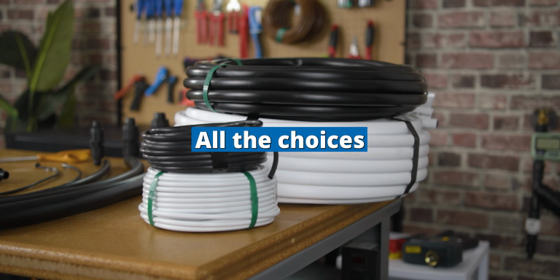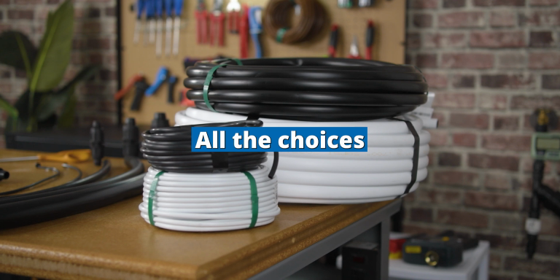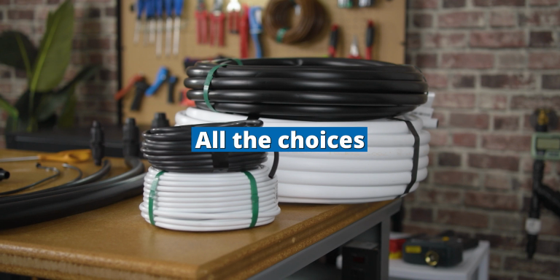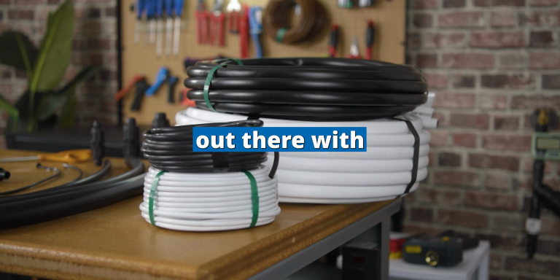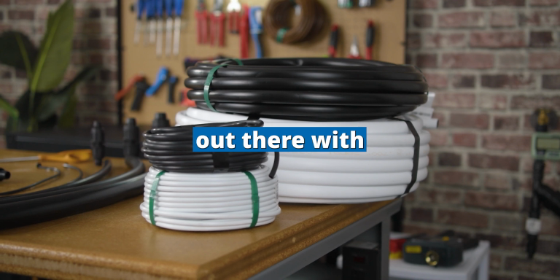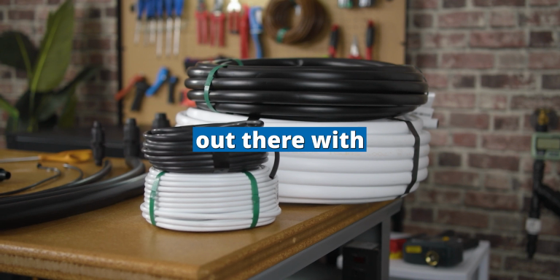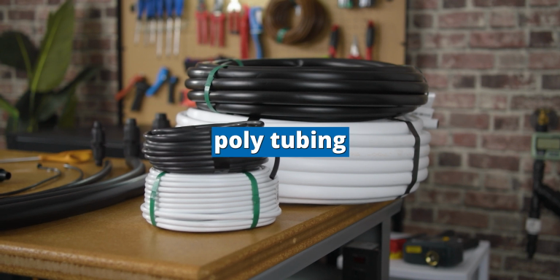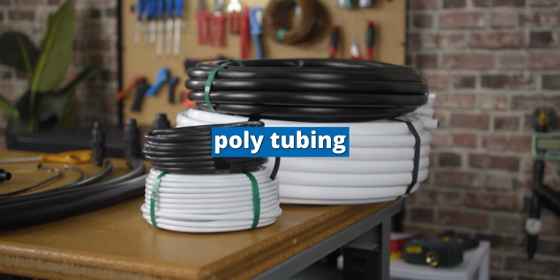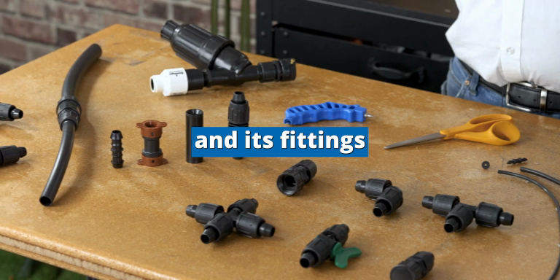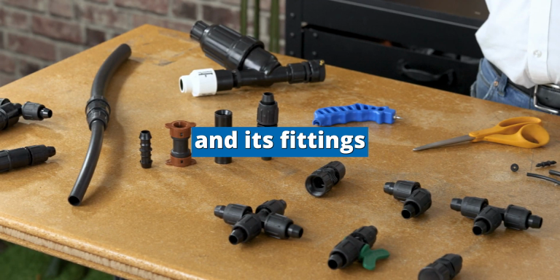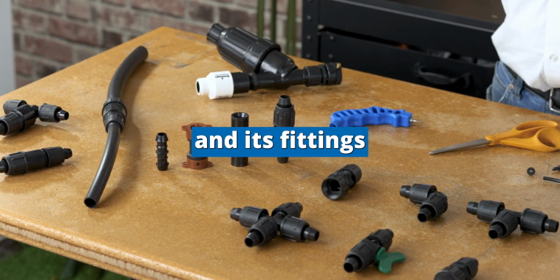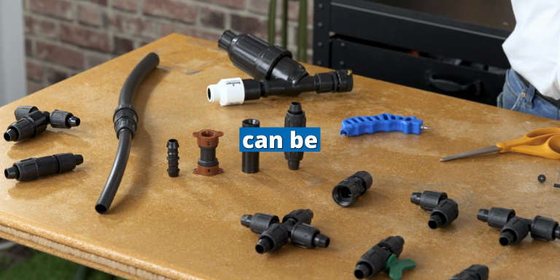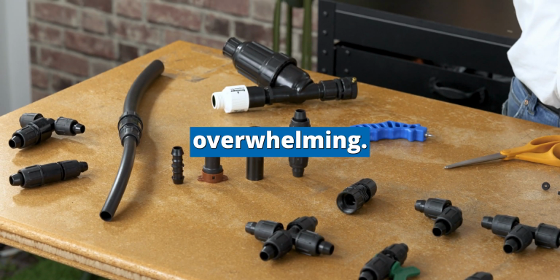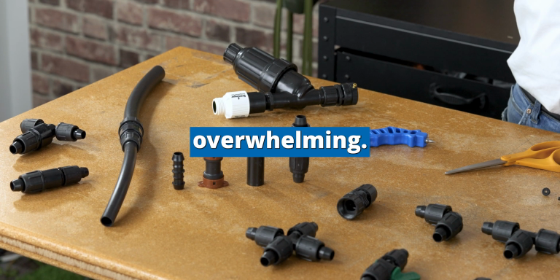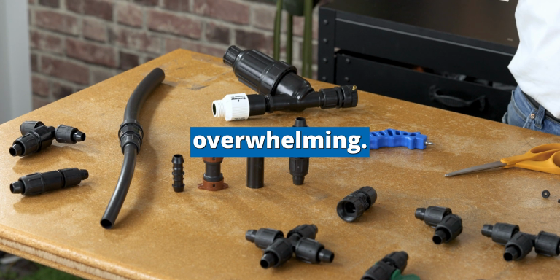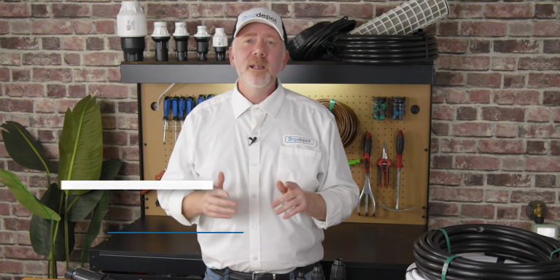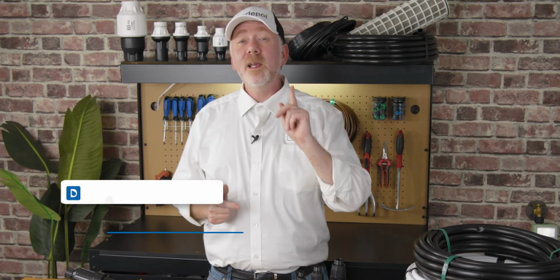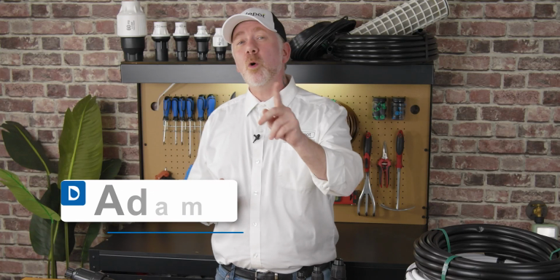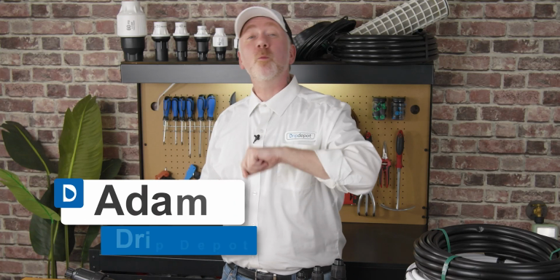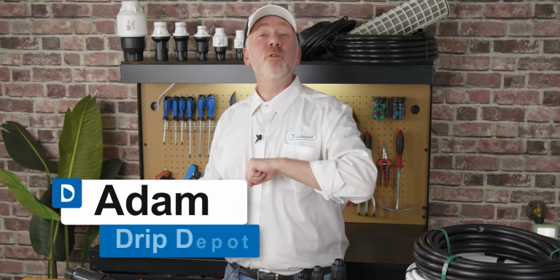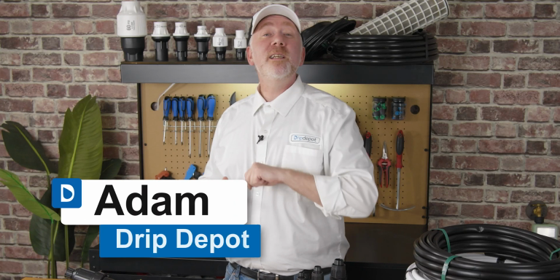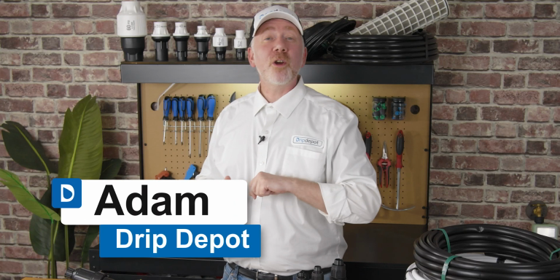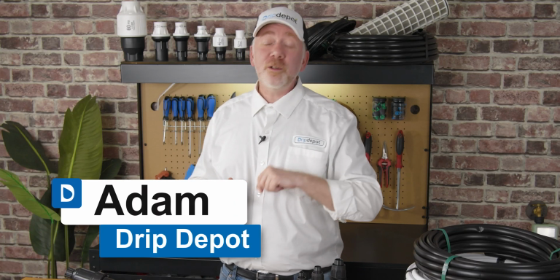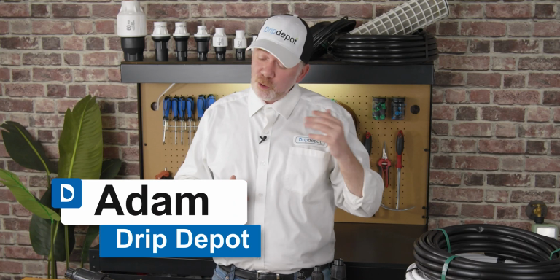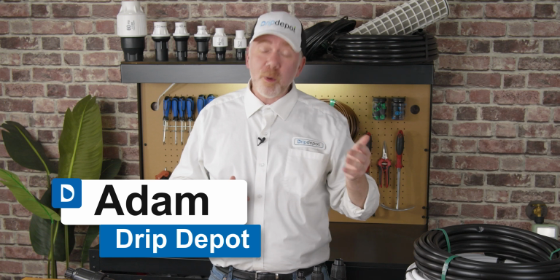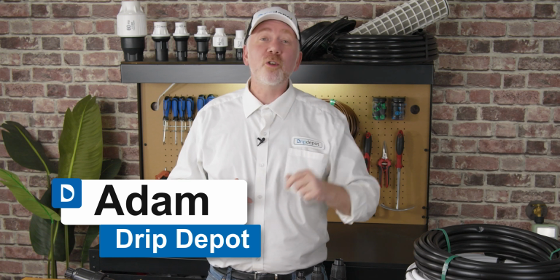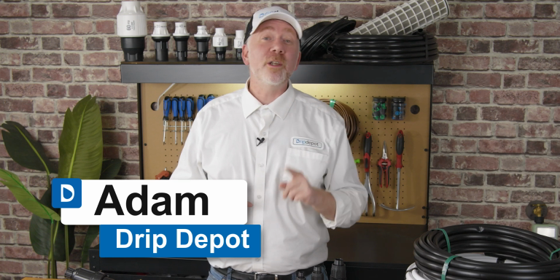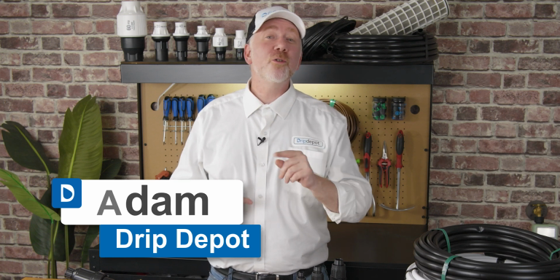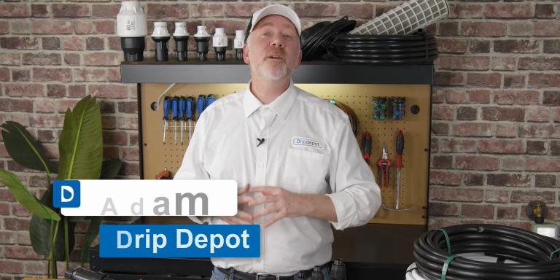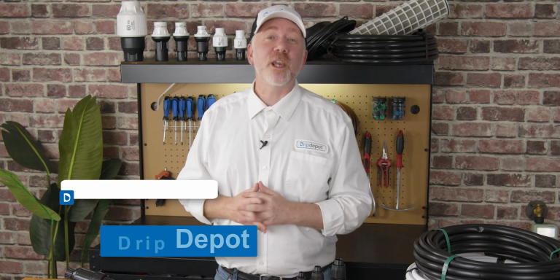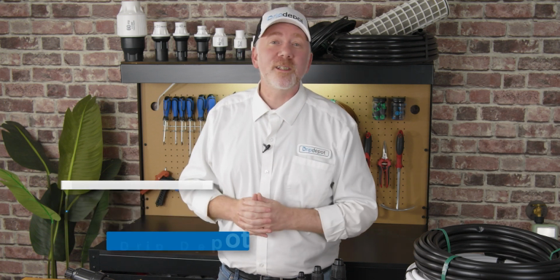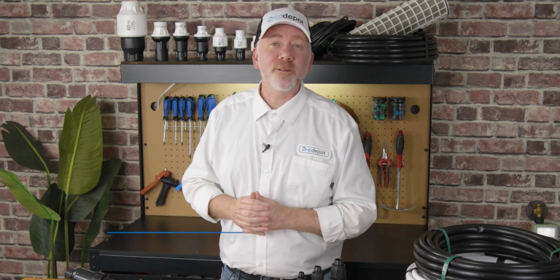All the choices out there with polytubing and its fittings can be overwhelming. Let's go over what you need to get started to use polytubing in your drip irrigation system.